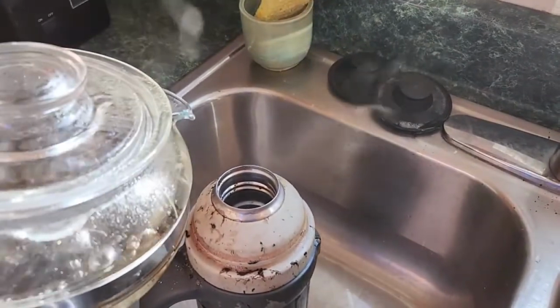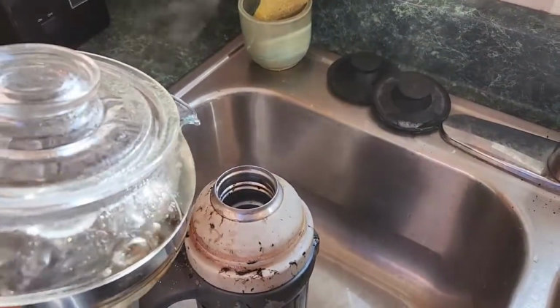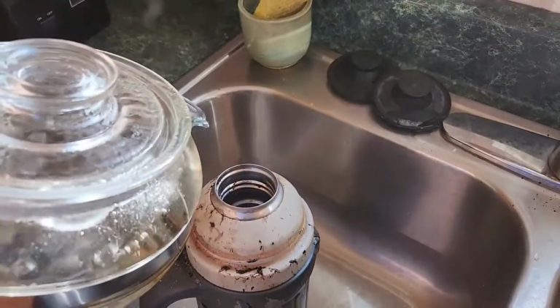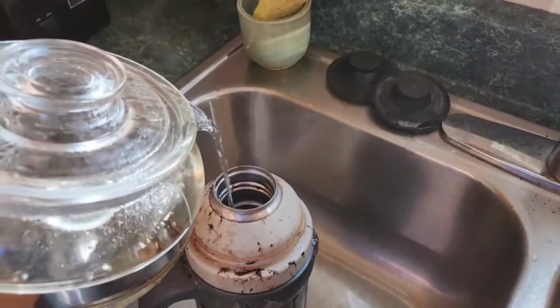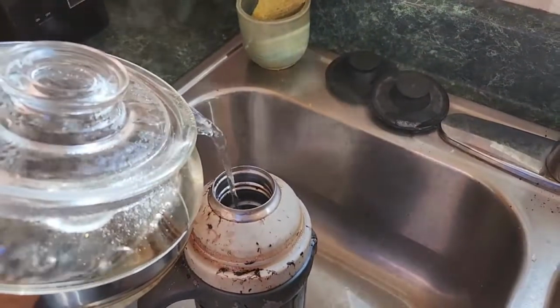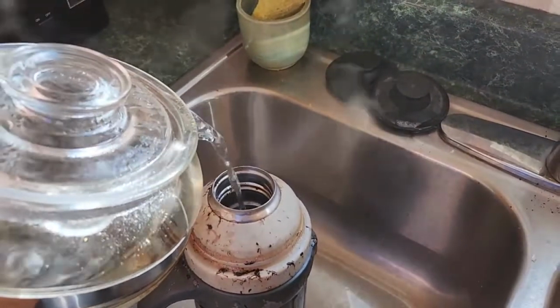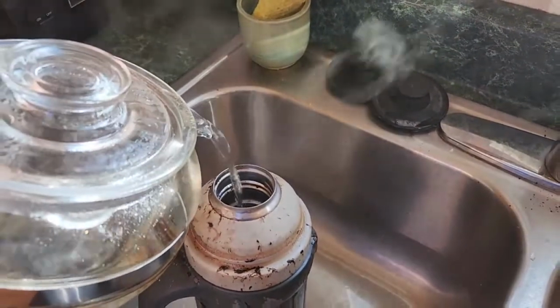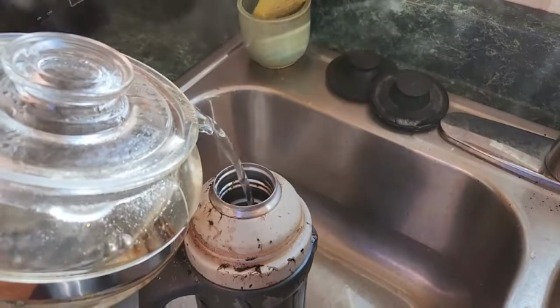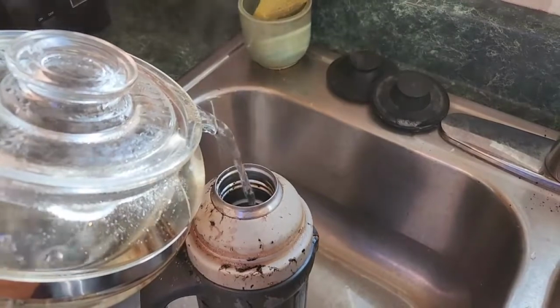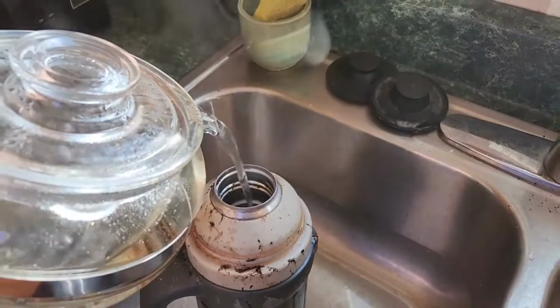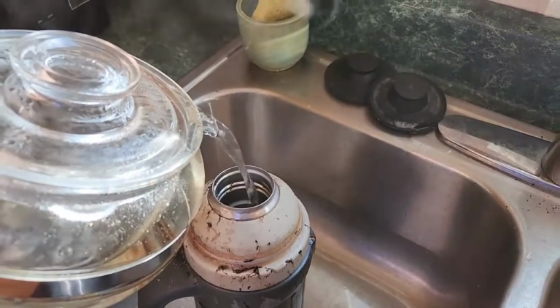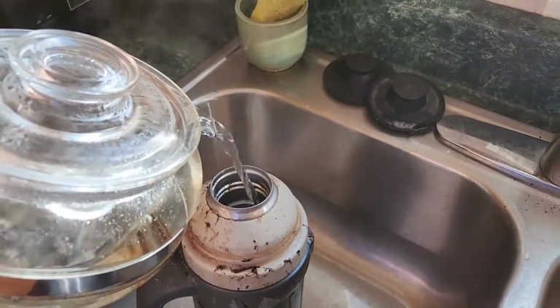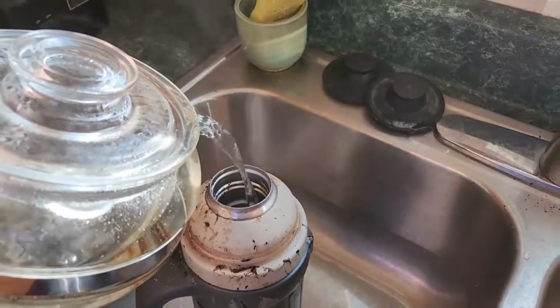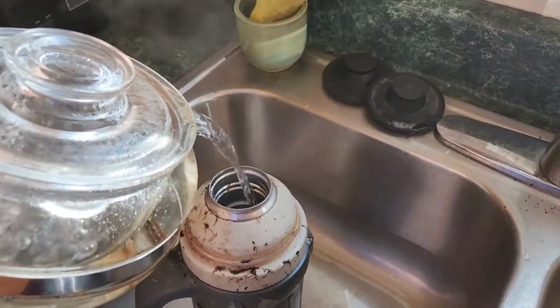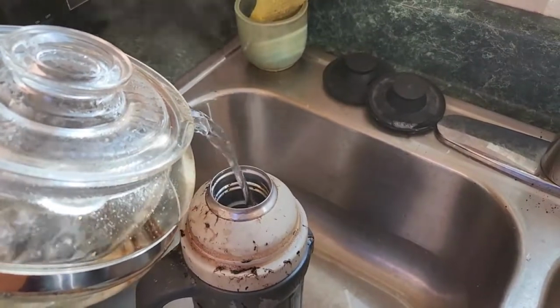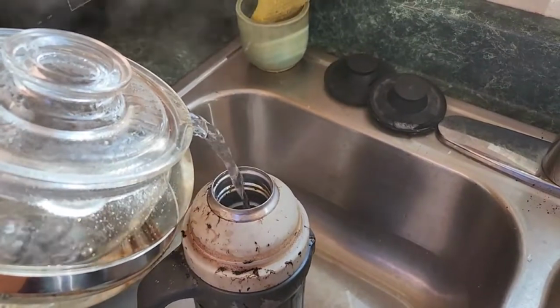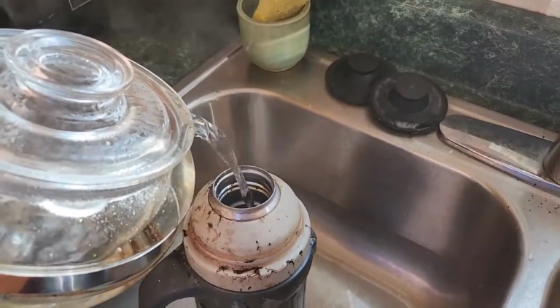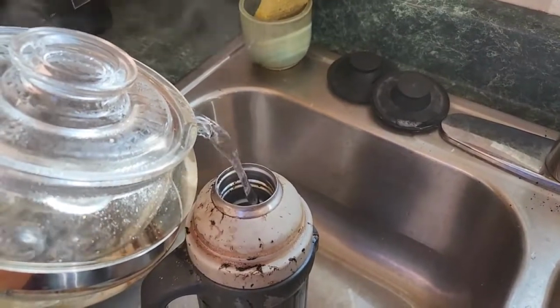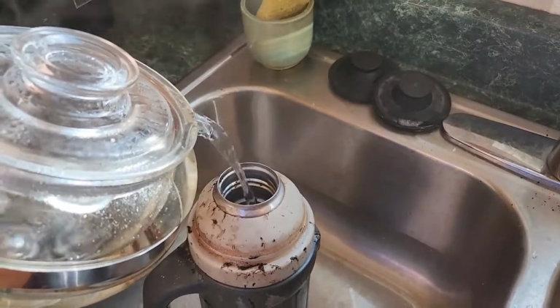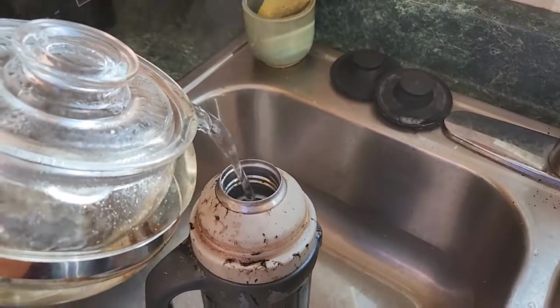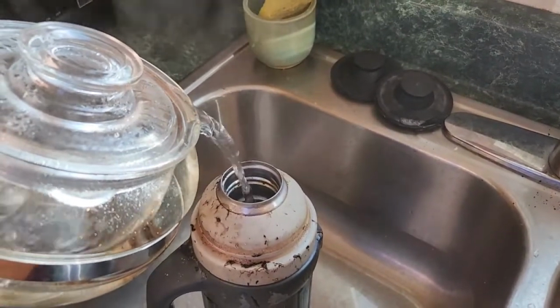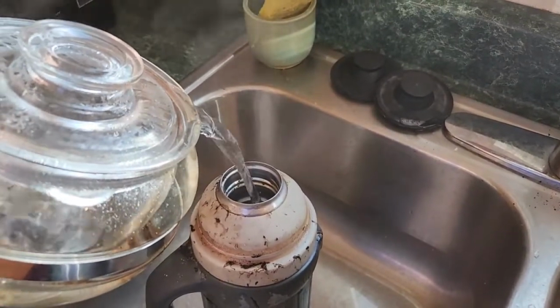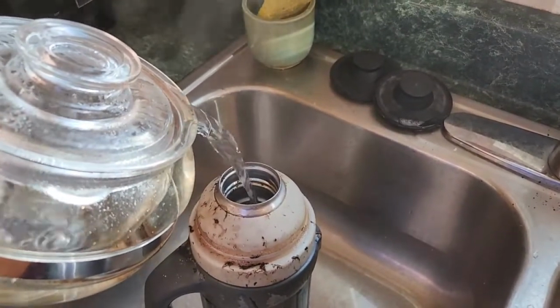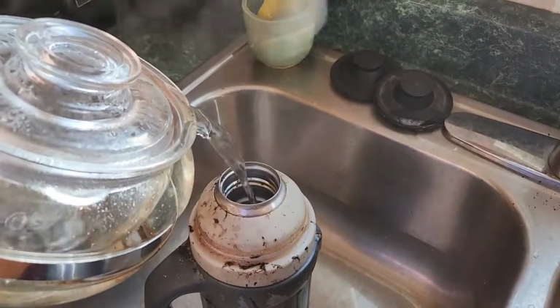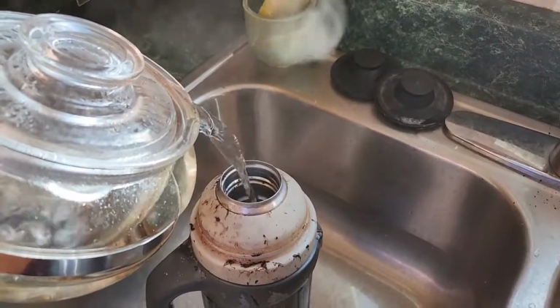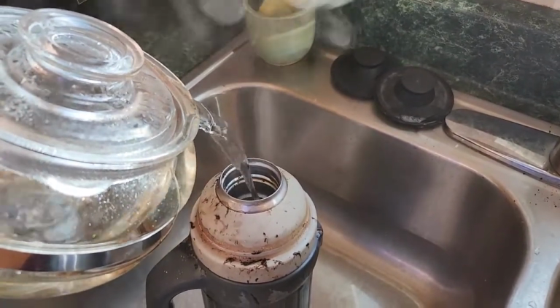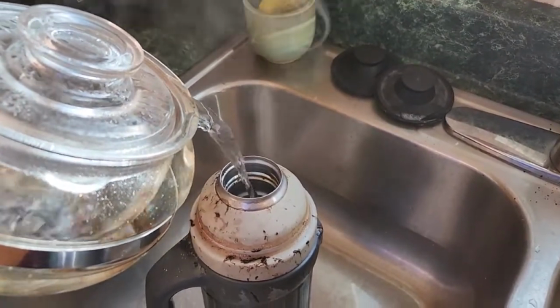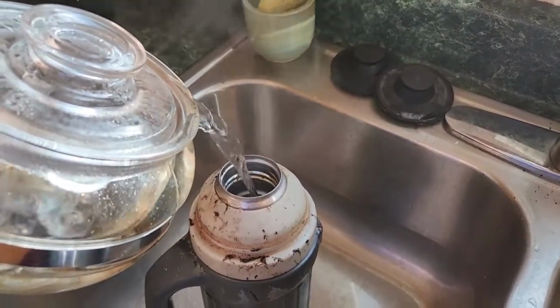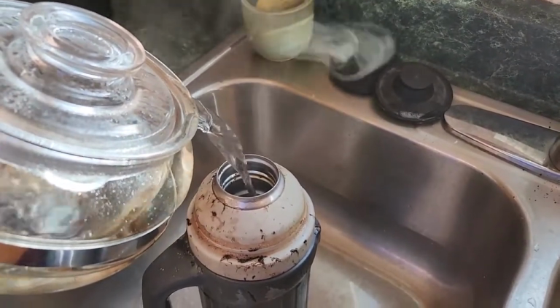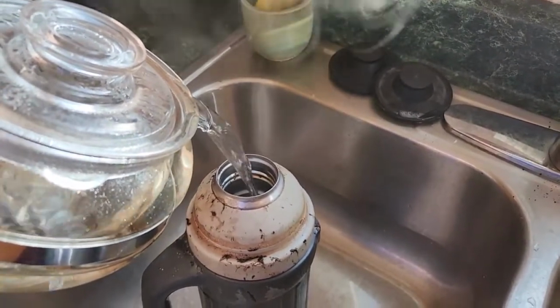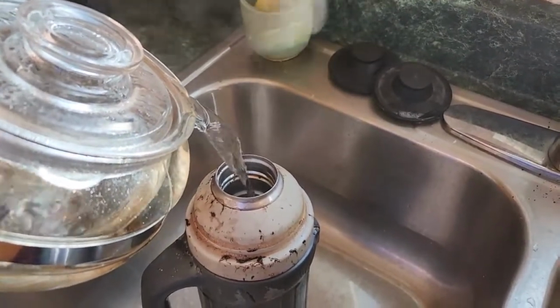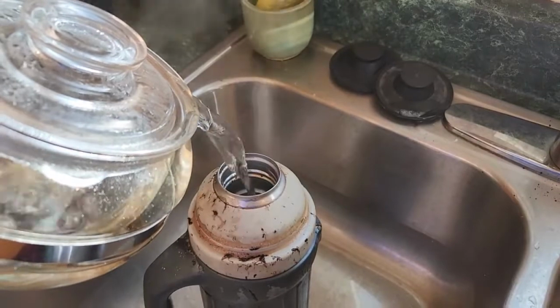I'll just continue to add a little bit more hot water to flush the rest of this stuff out the top.